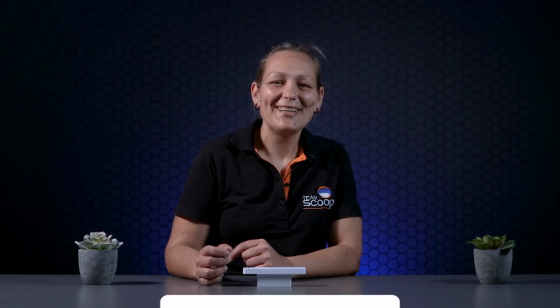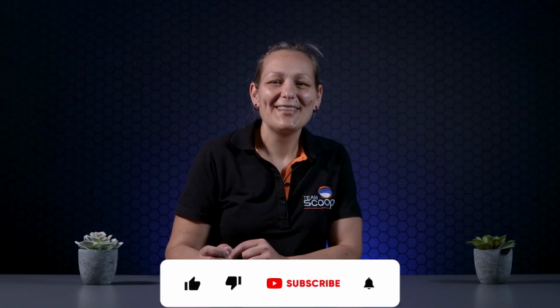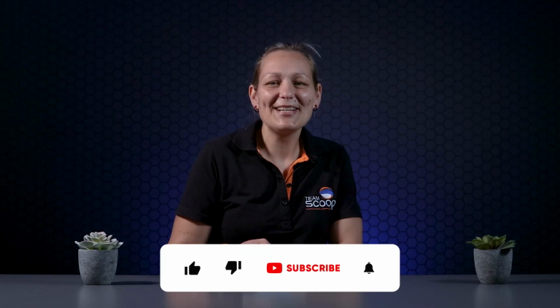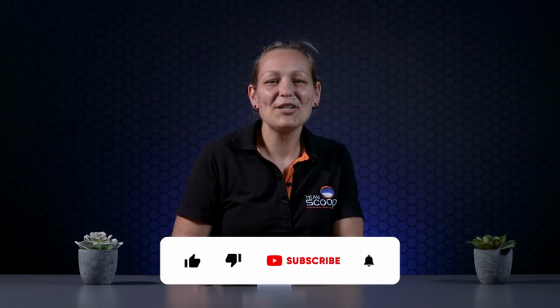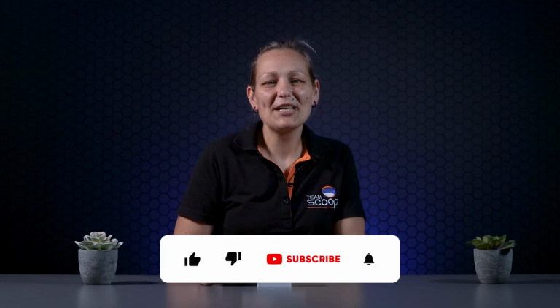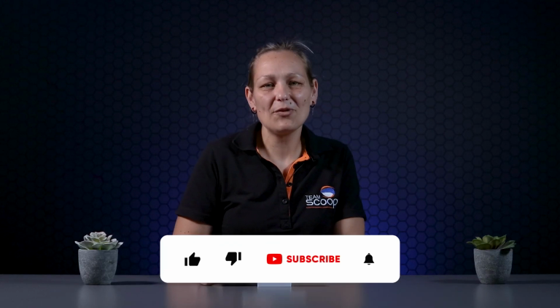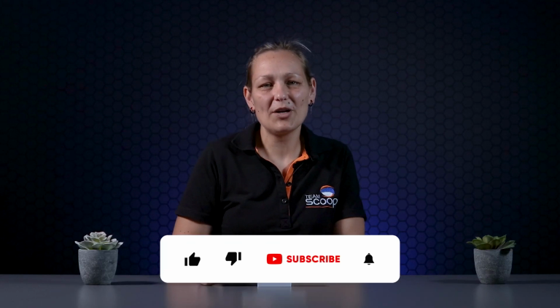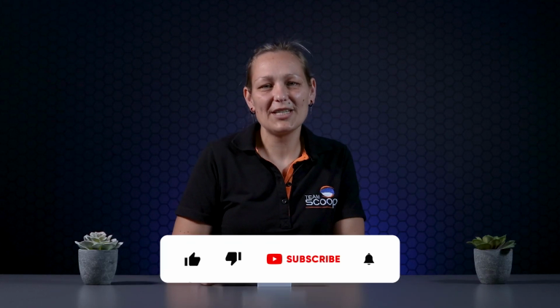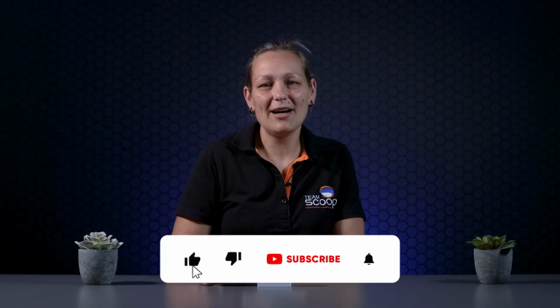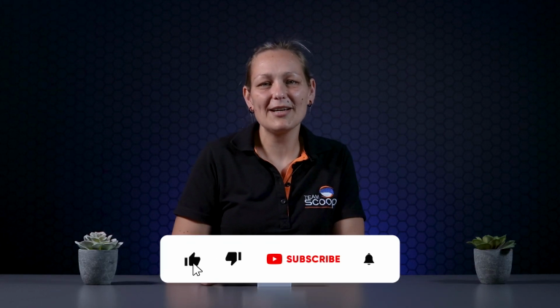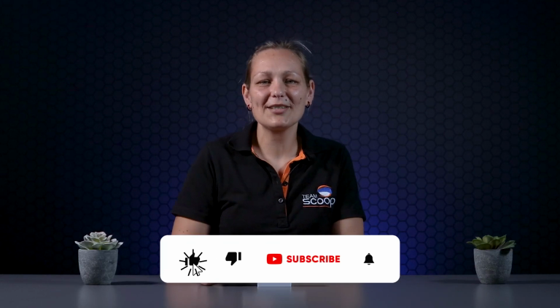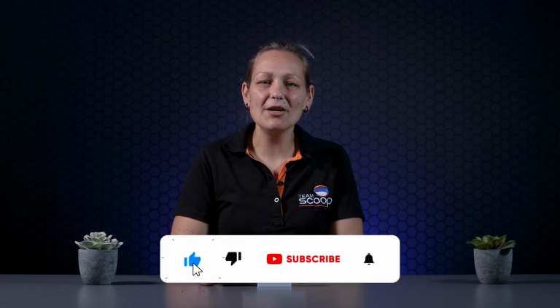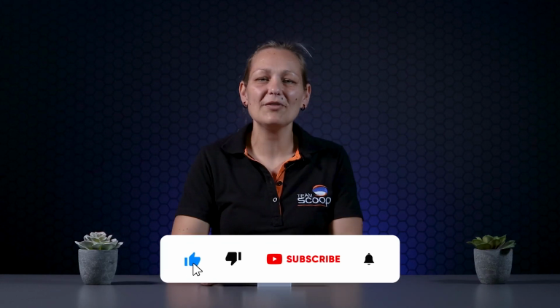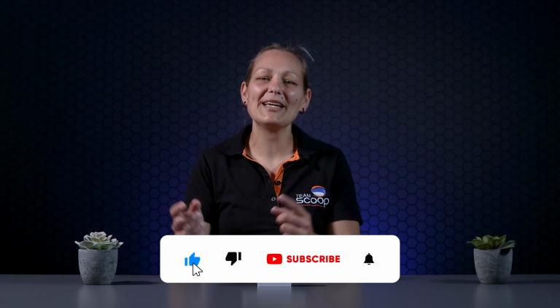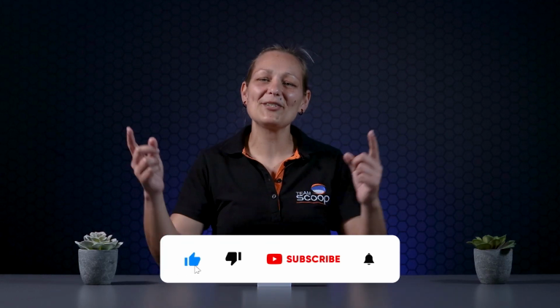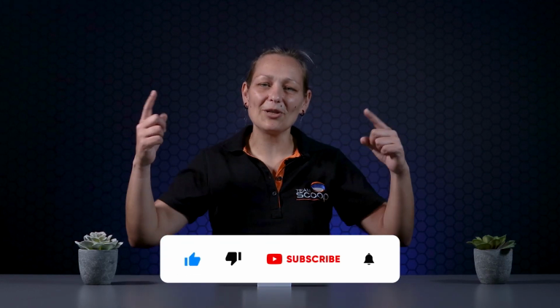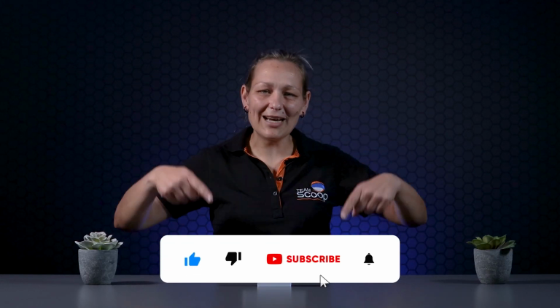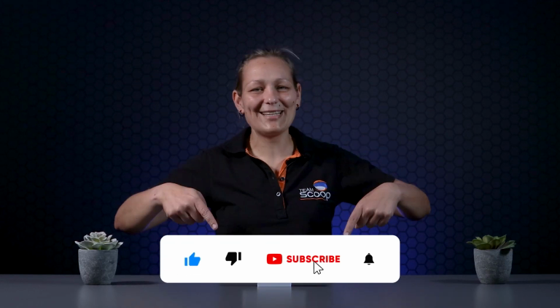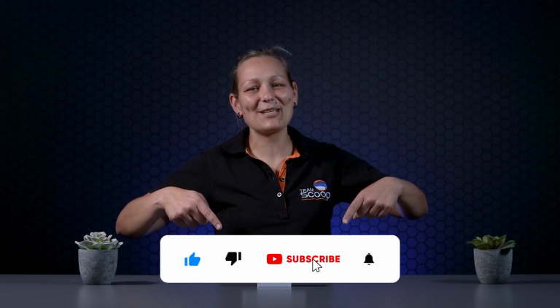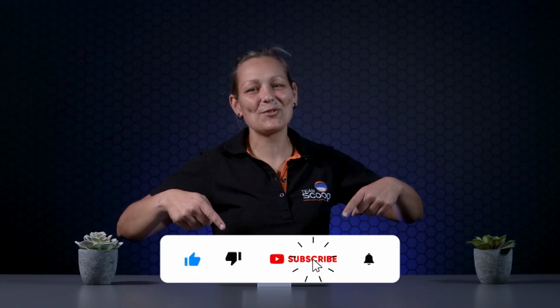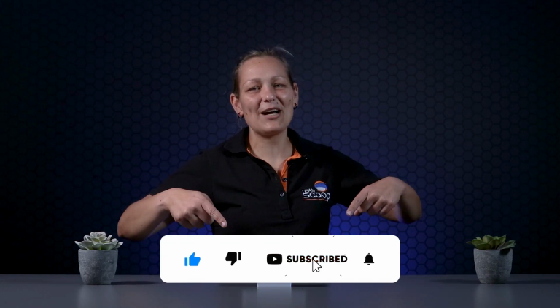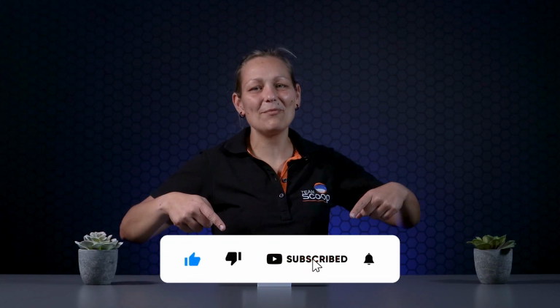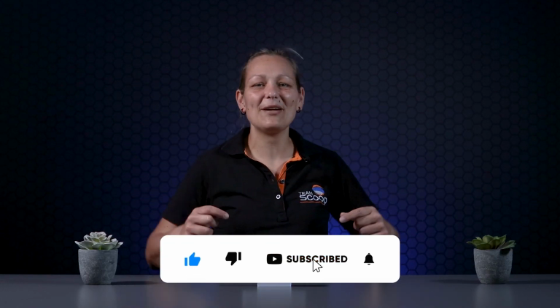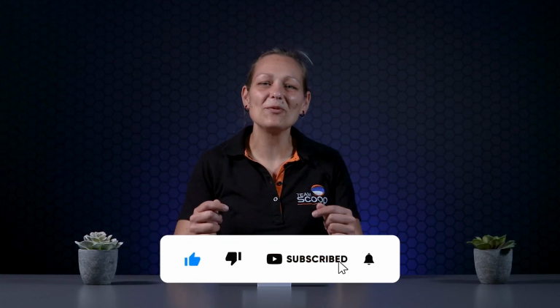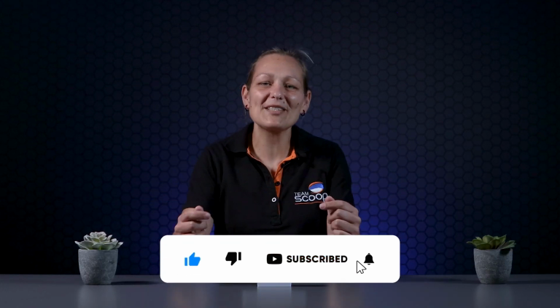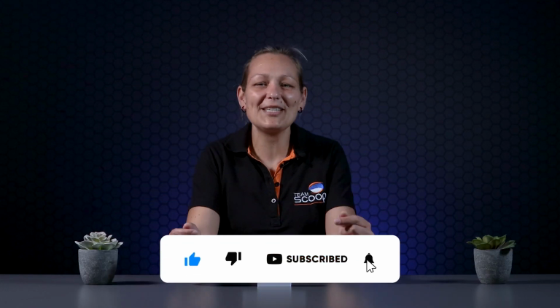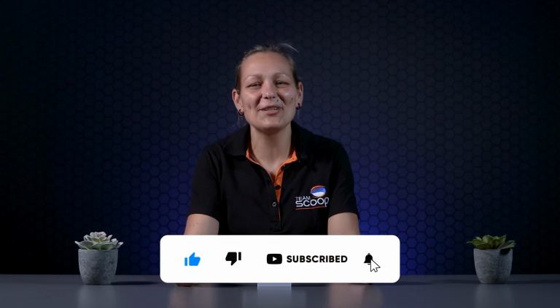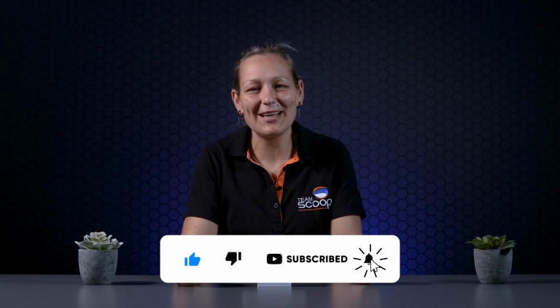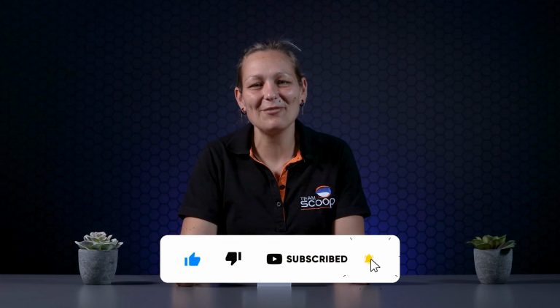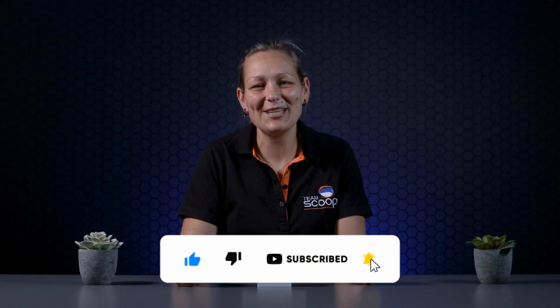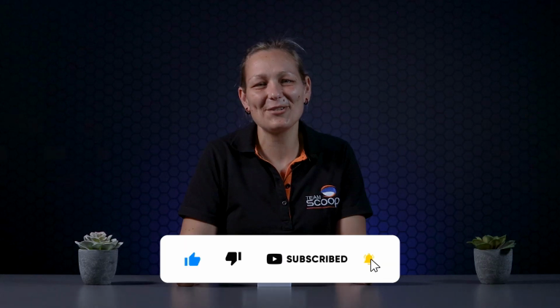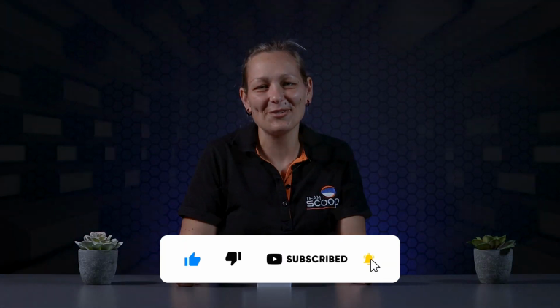Thanks so much for watching guys. Don't forget to like and subscribe and we'll see you in another video soon.